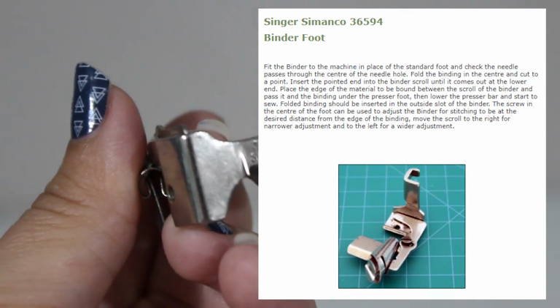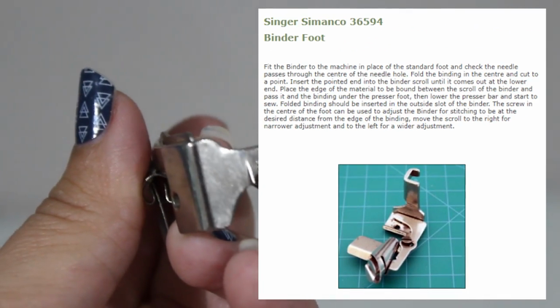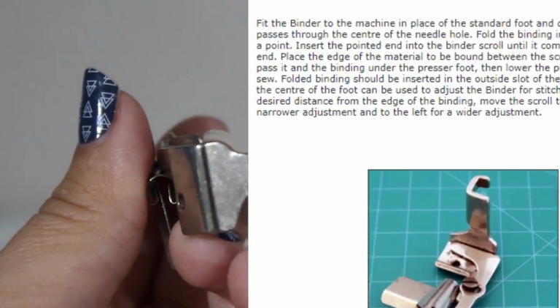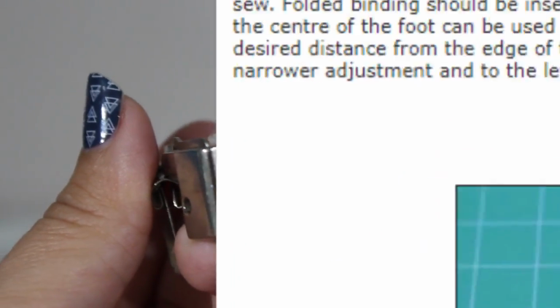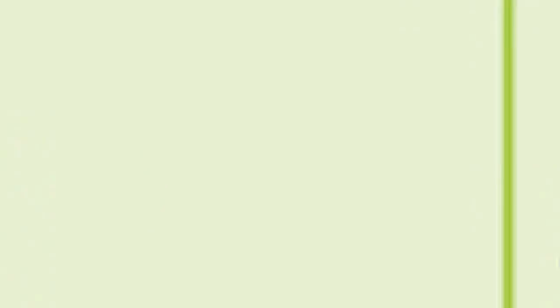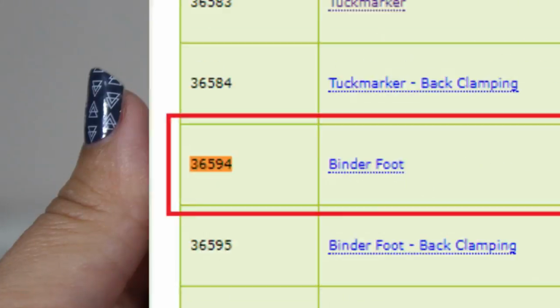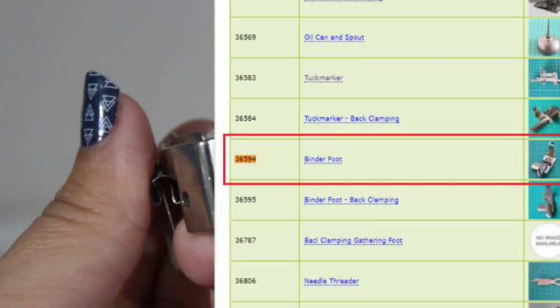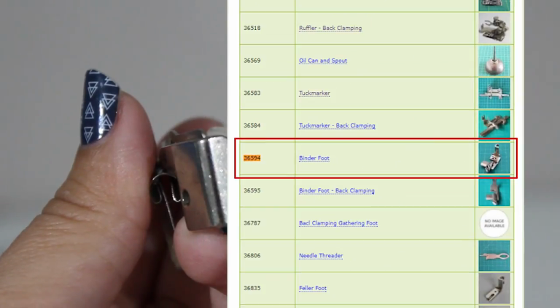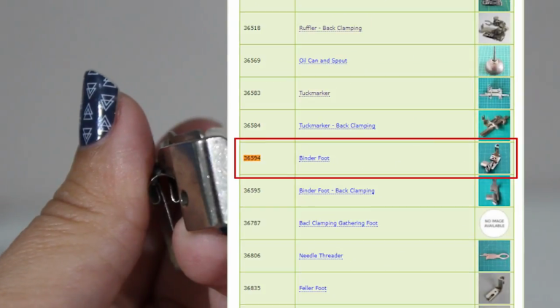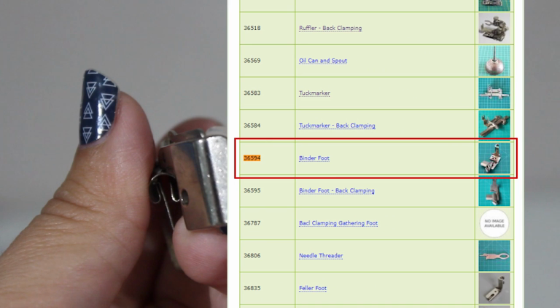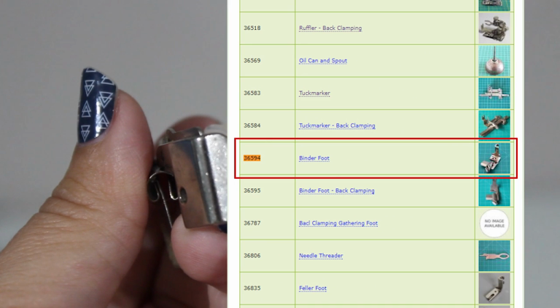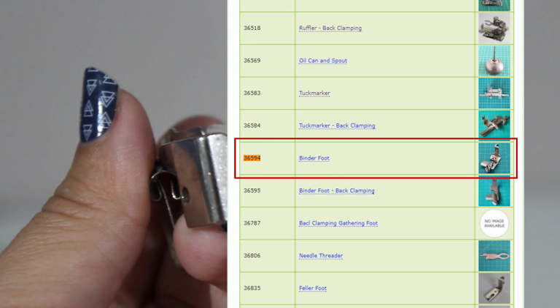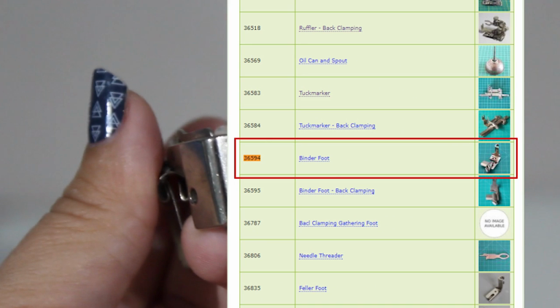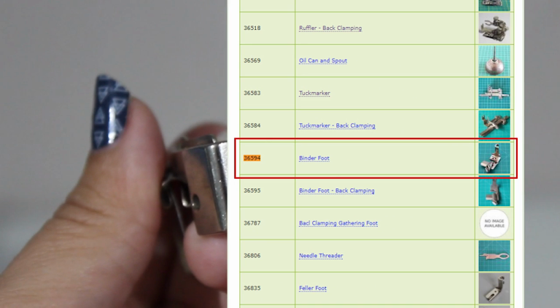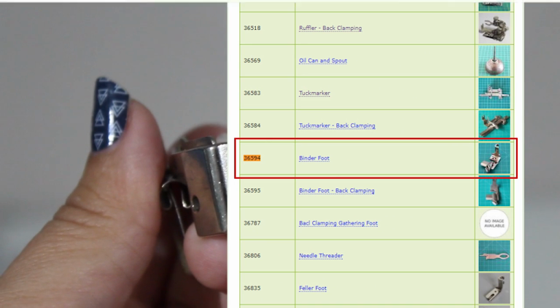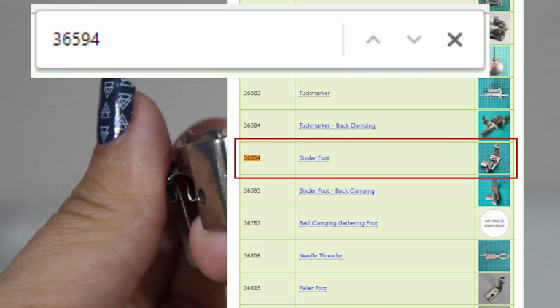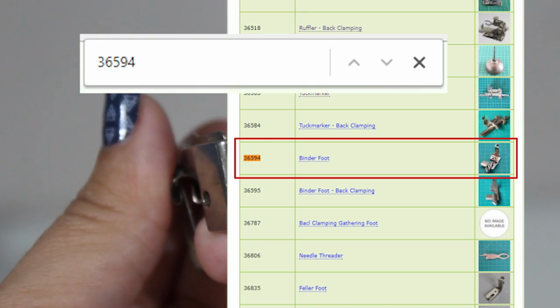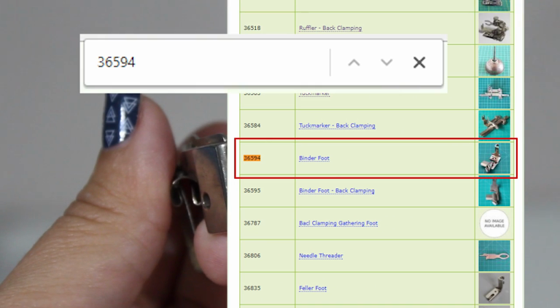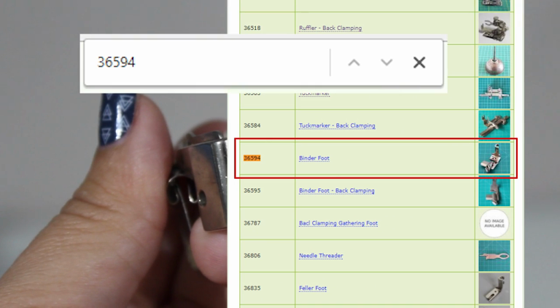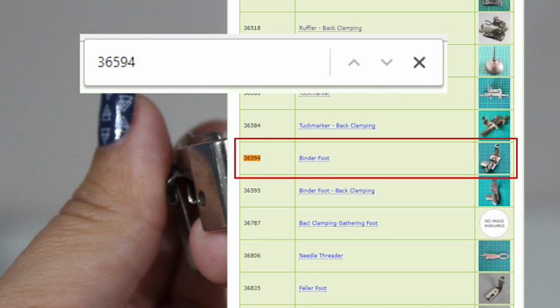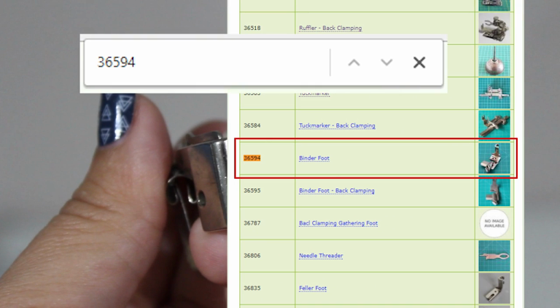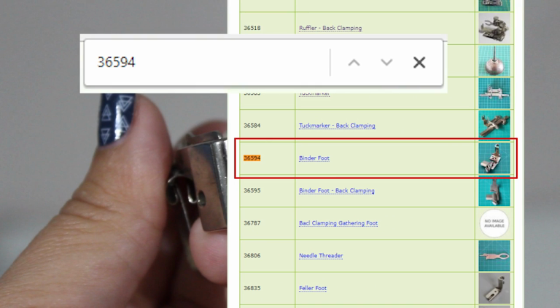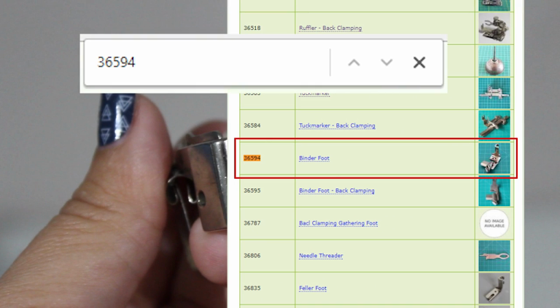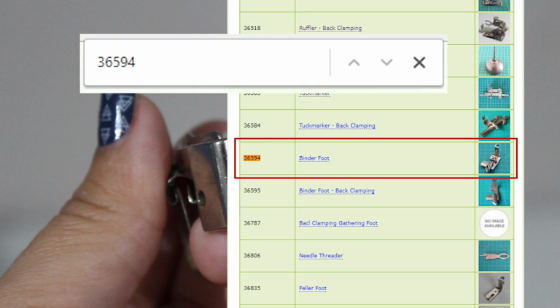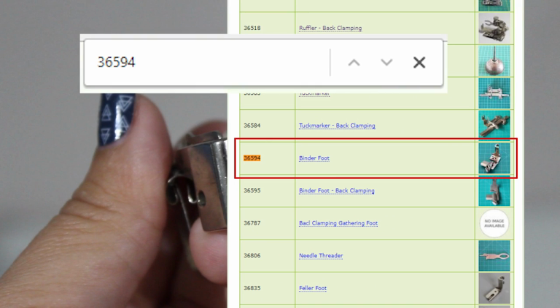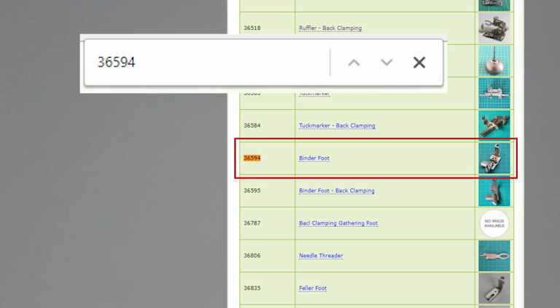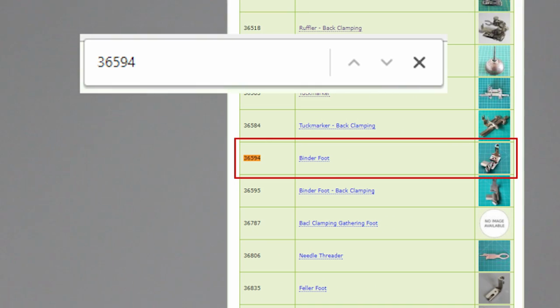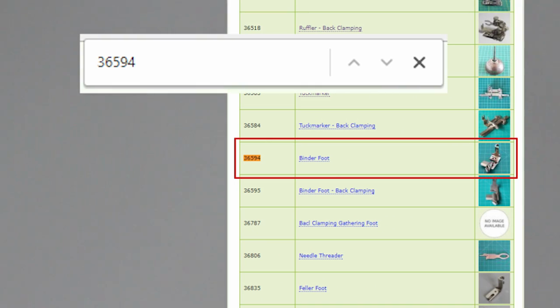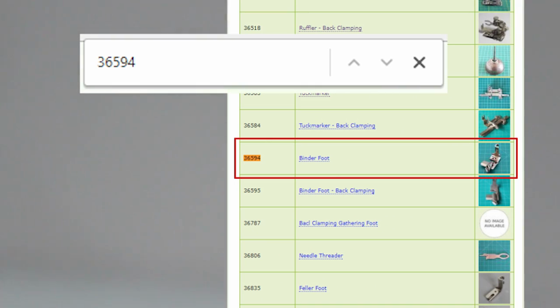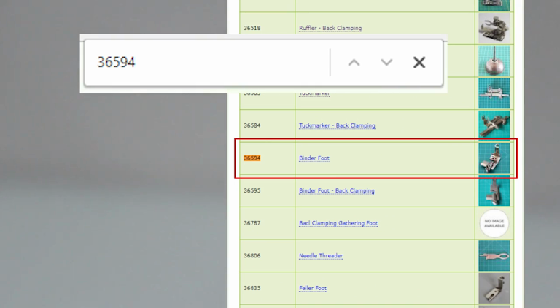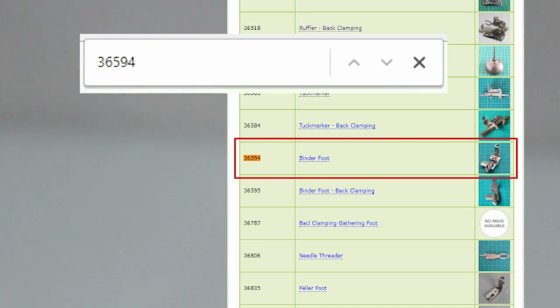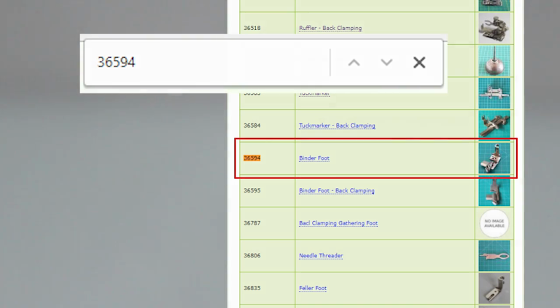Here's a quick tip for Windows users: hold CTRL and F on your keyboard to quickly find the number within the page.